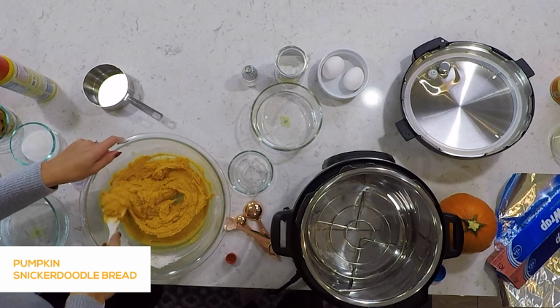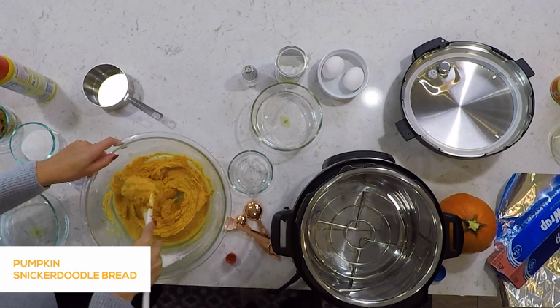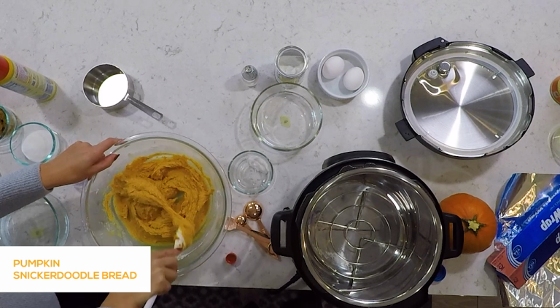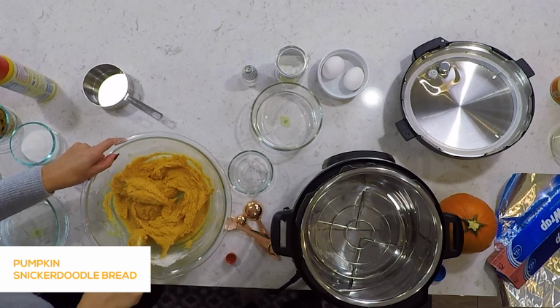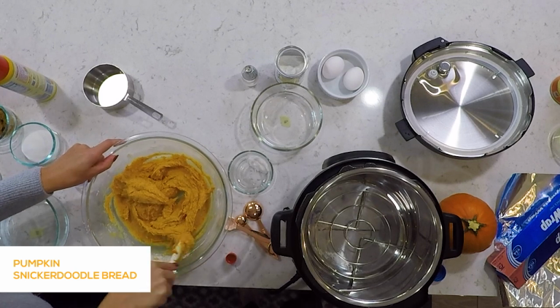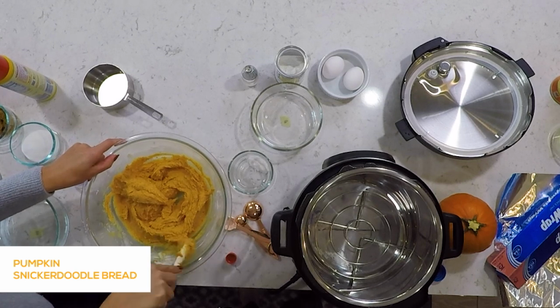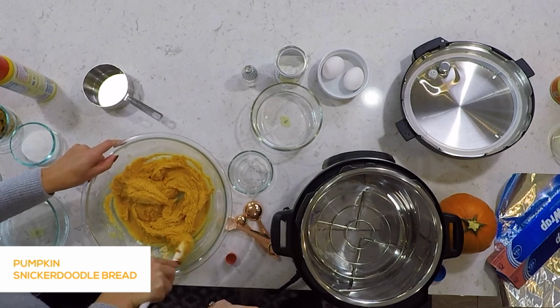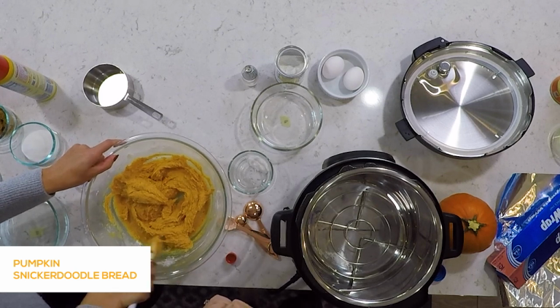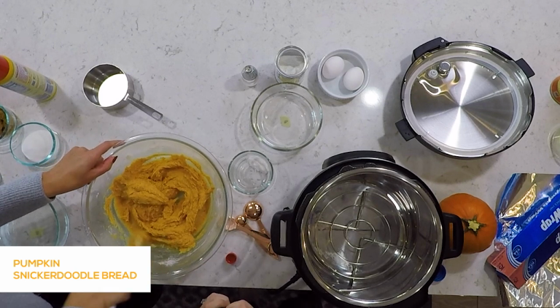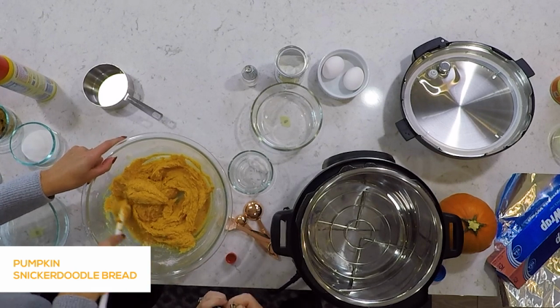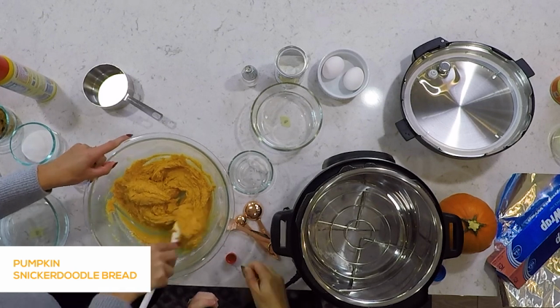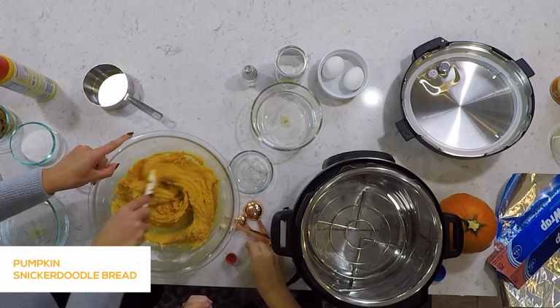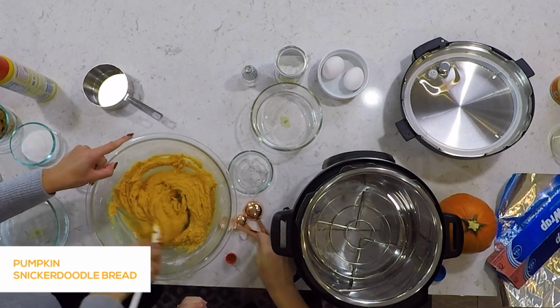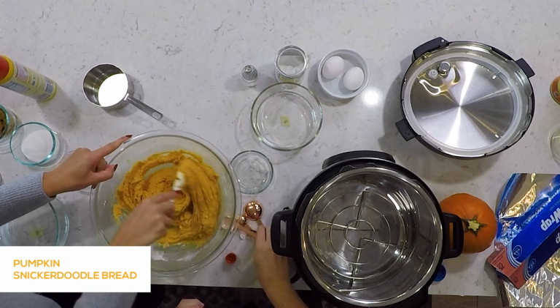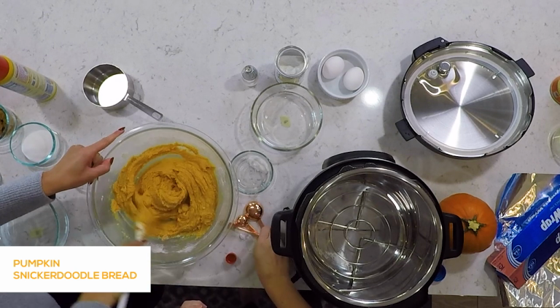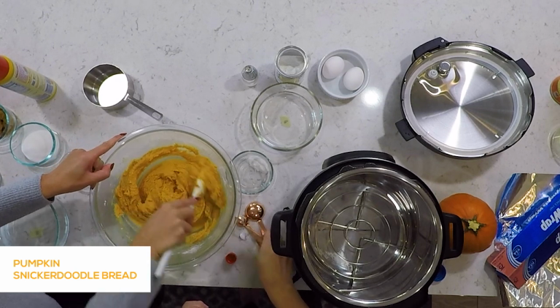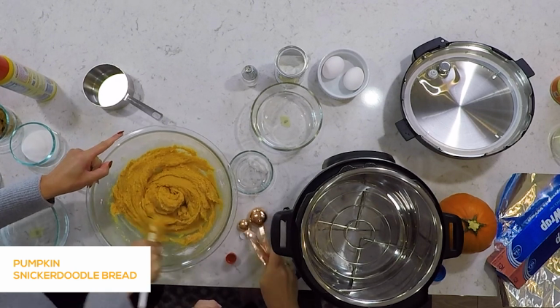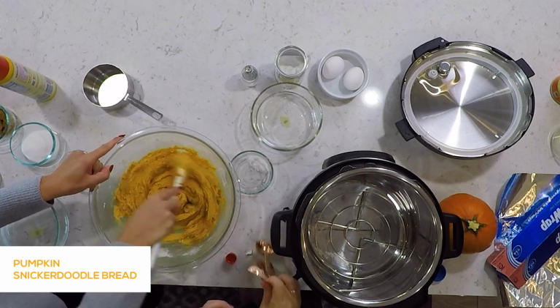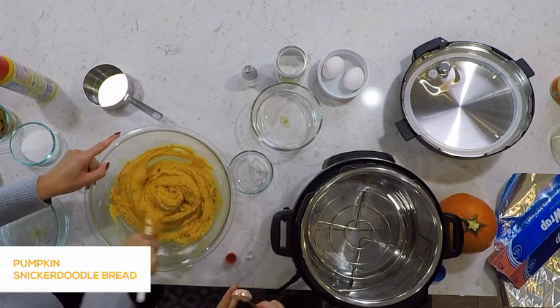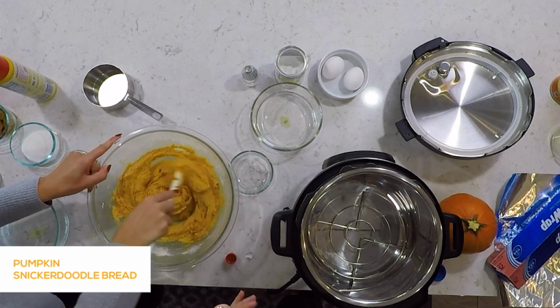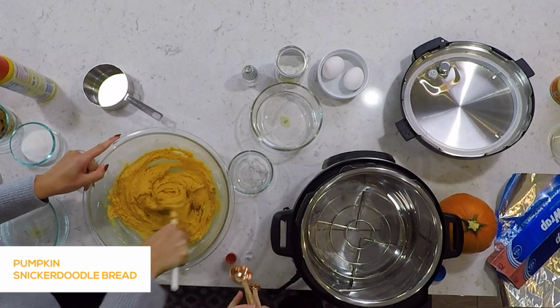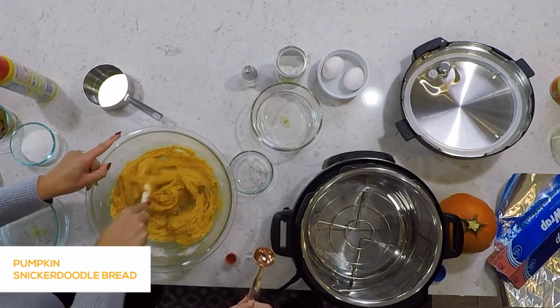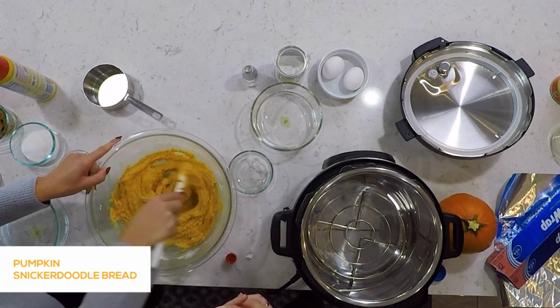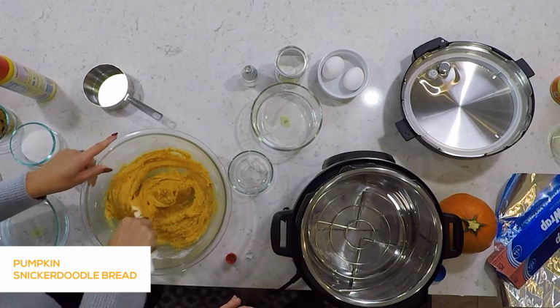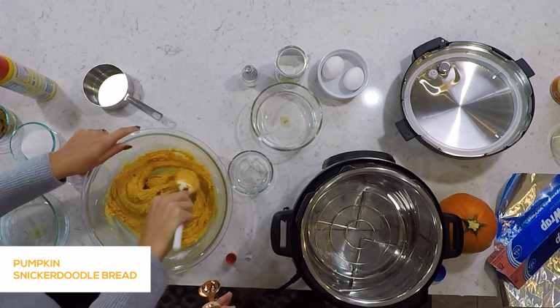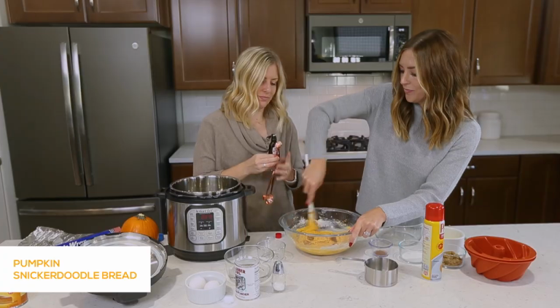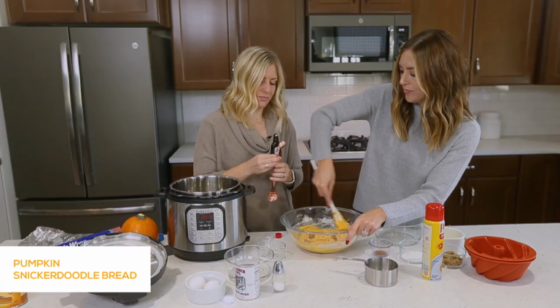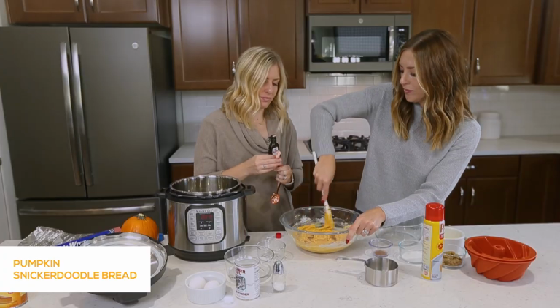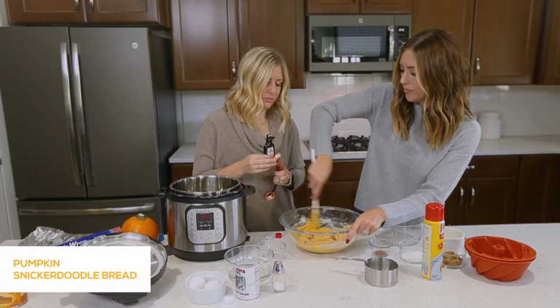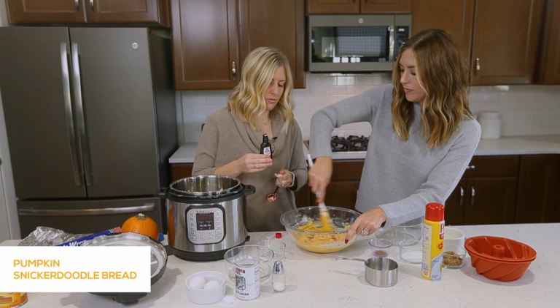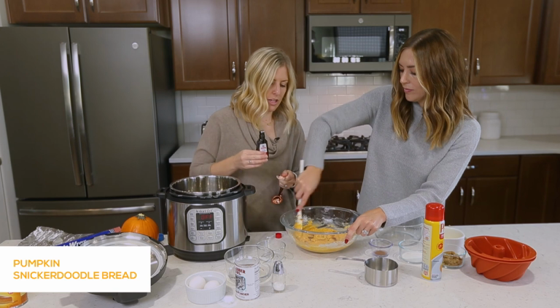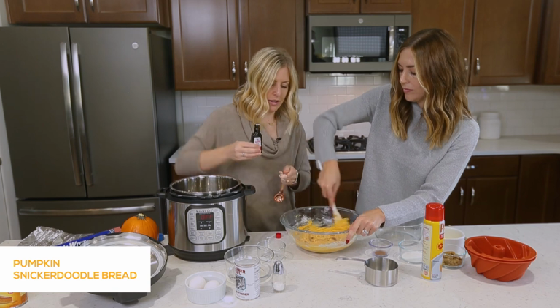Smells good. It does — it smells like the holidays, it smells like pumpkin.